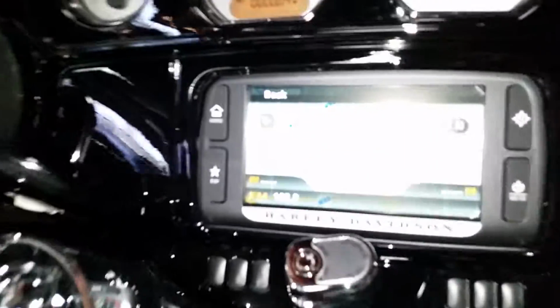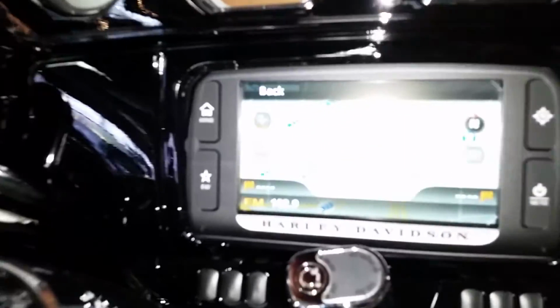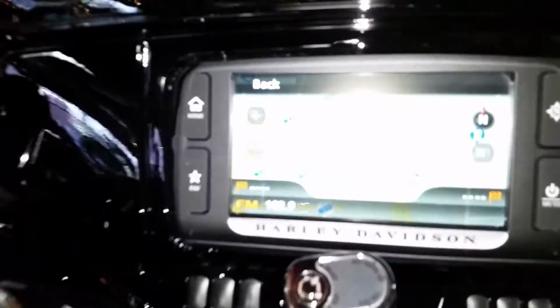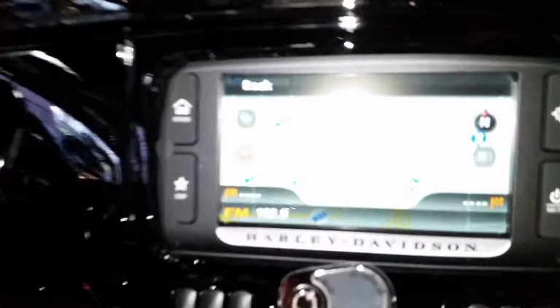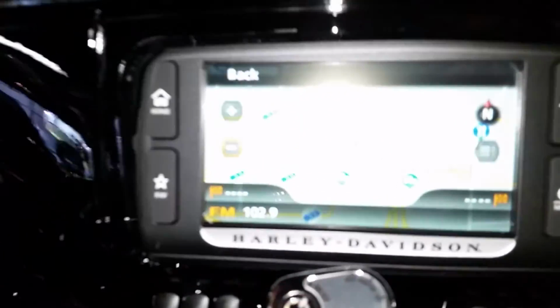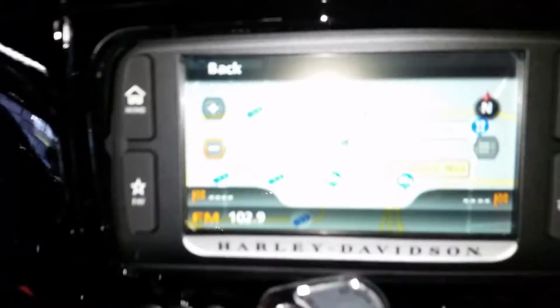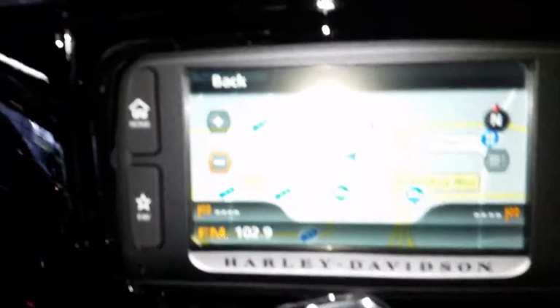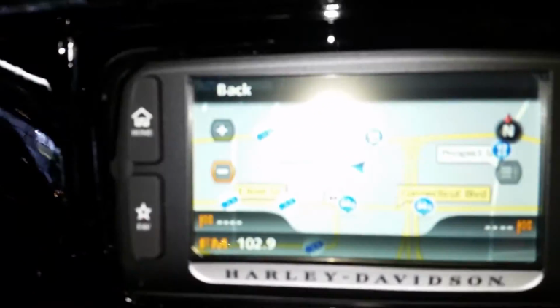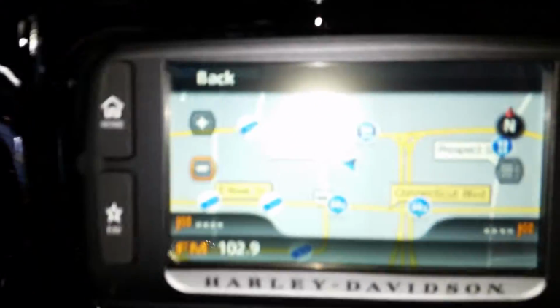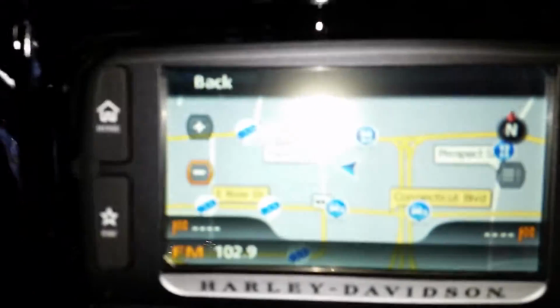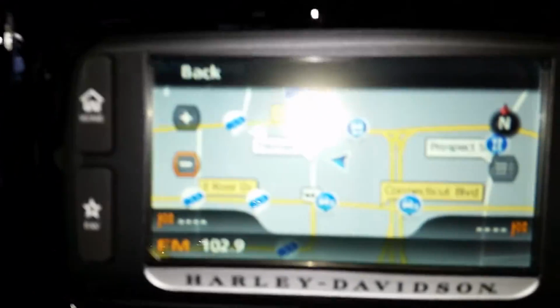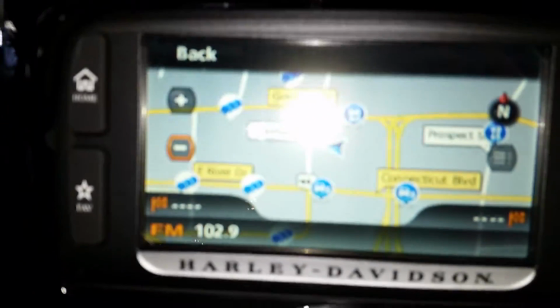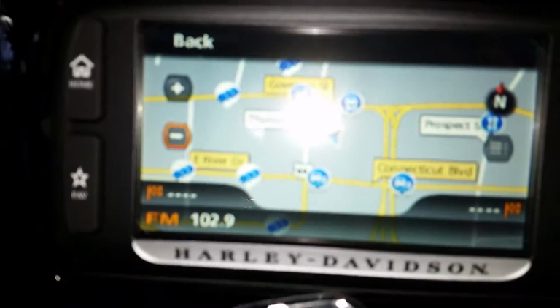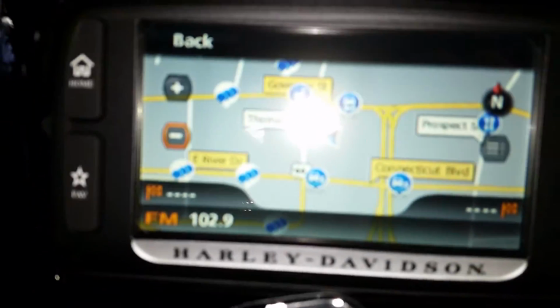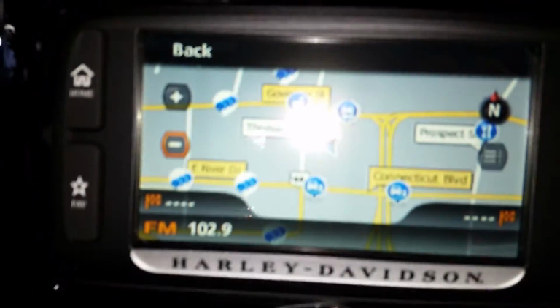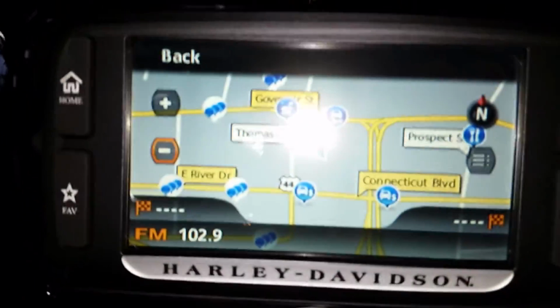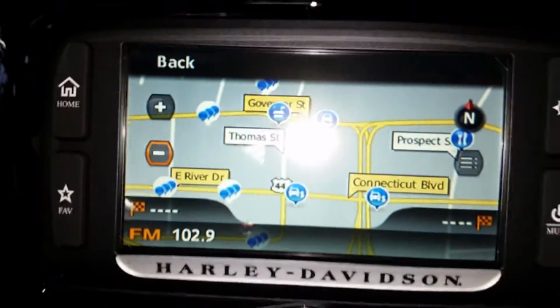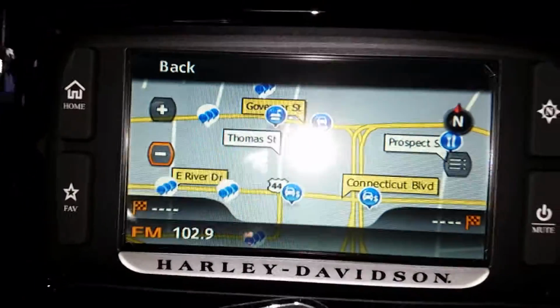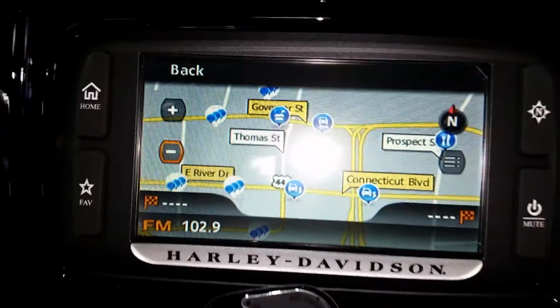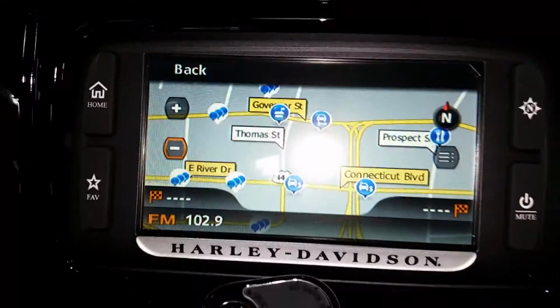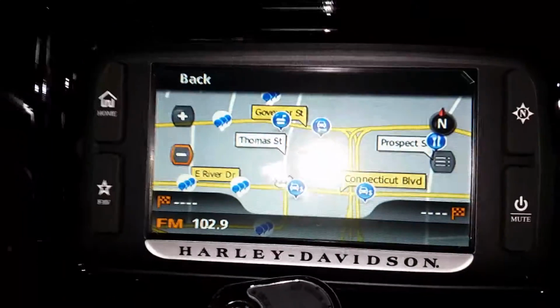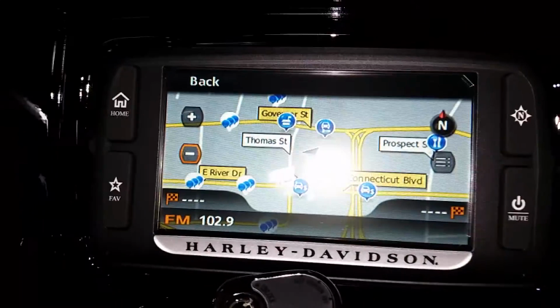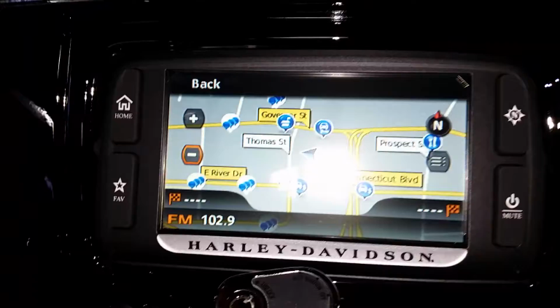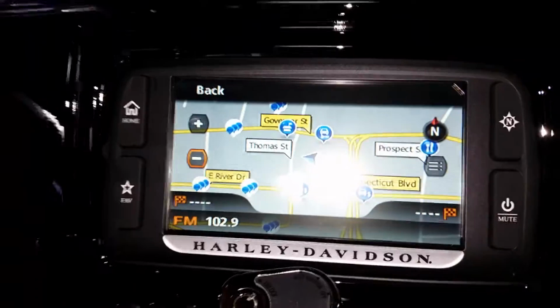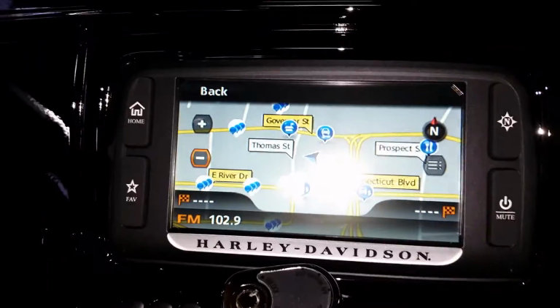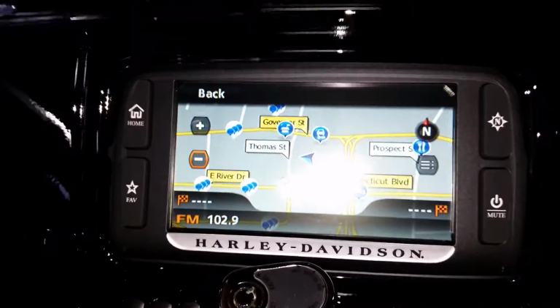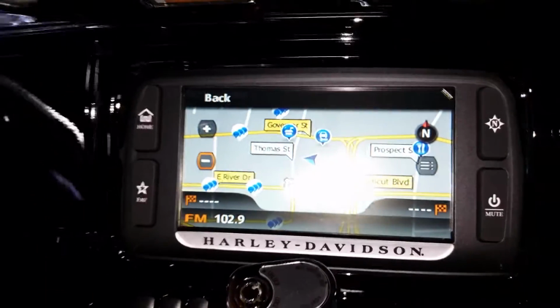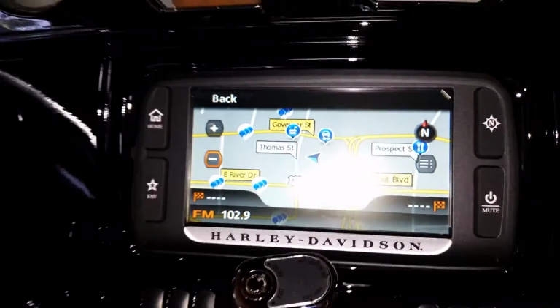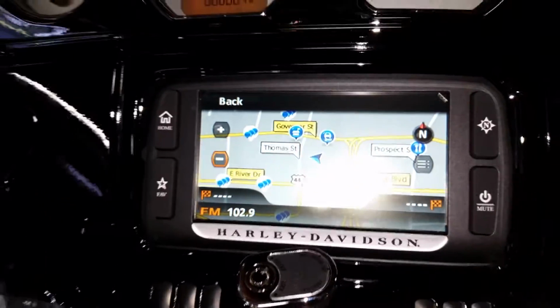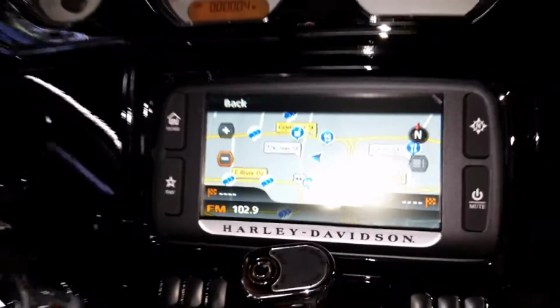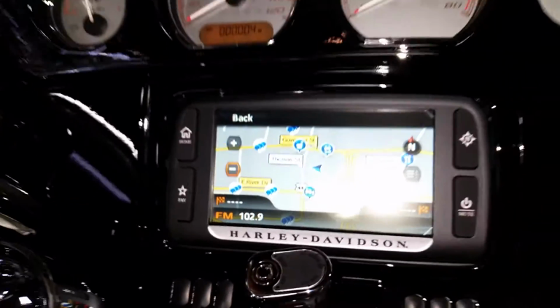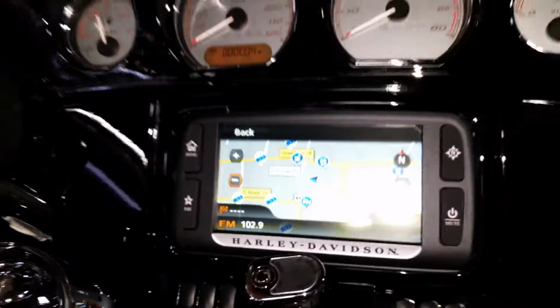It's also got the 6.5 GT stereo with GPS, all digital music, GPS to get you home or get you where you want to go.